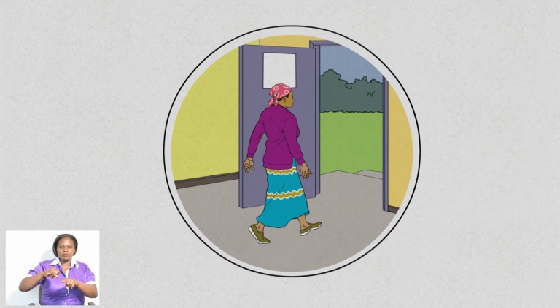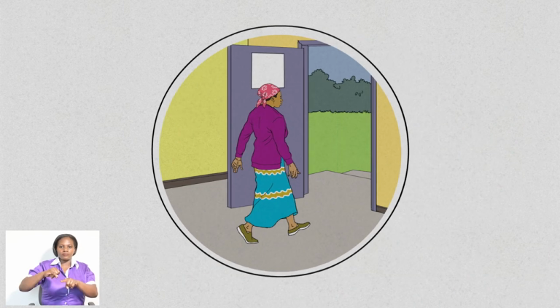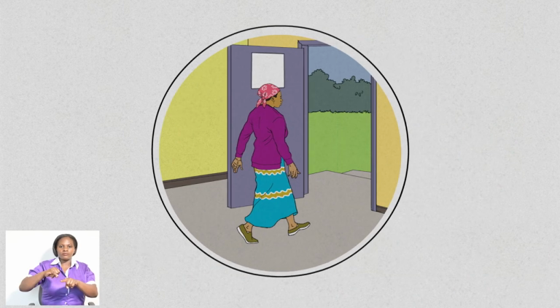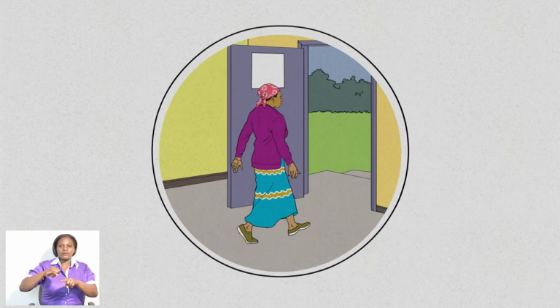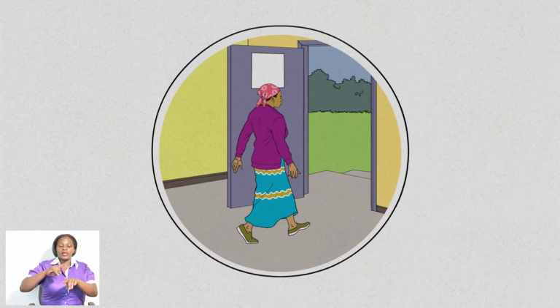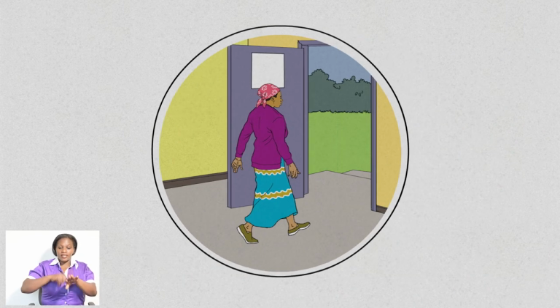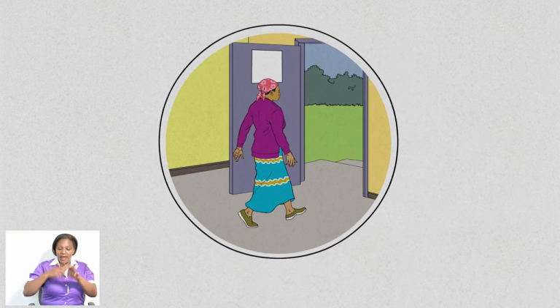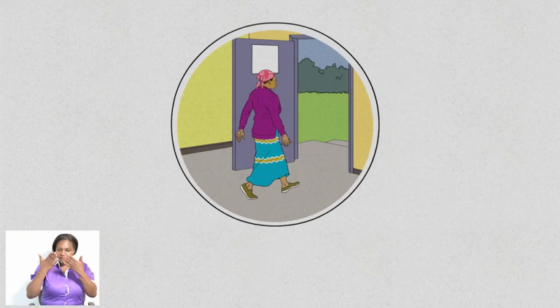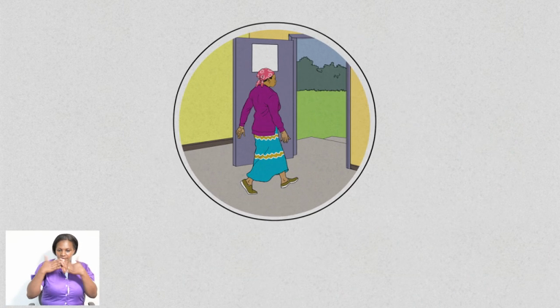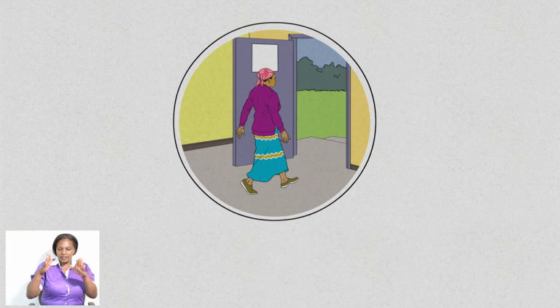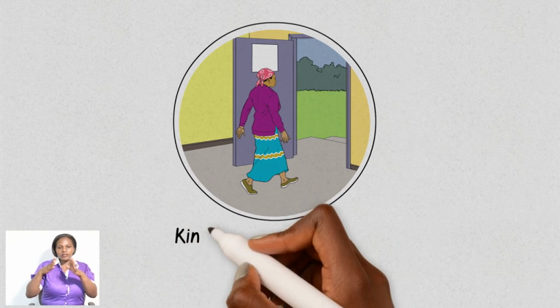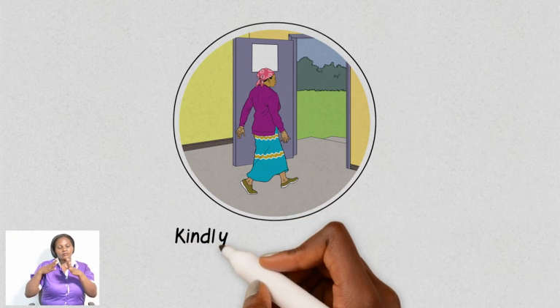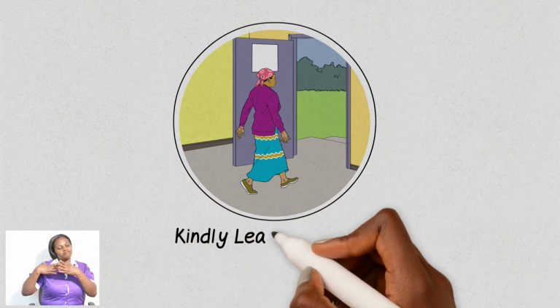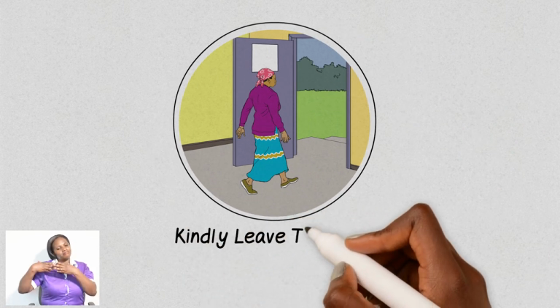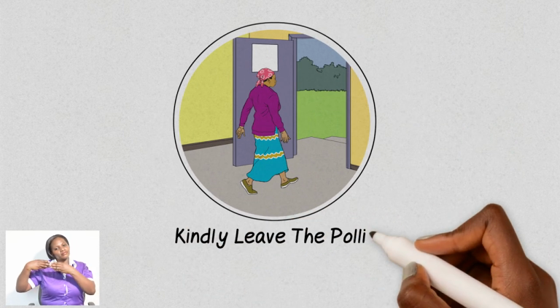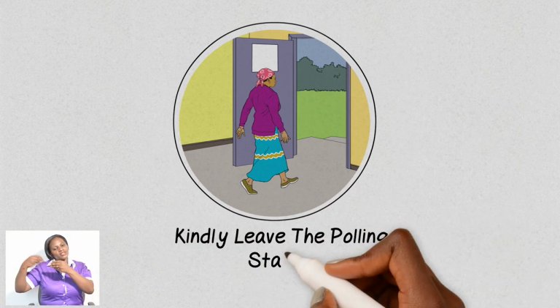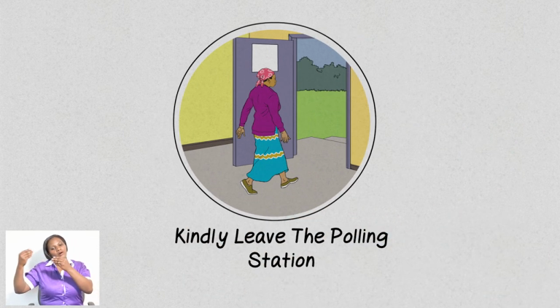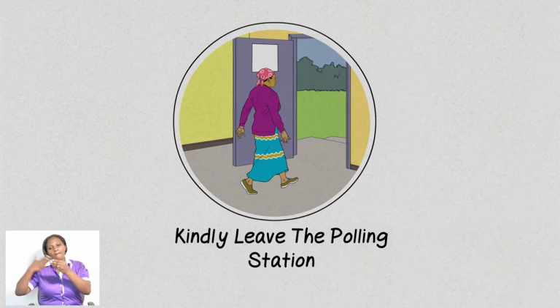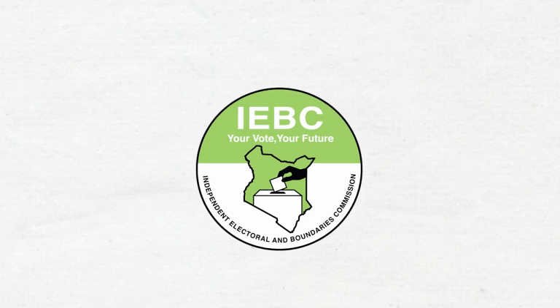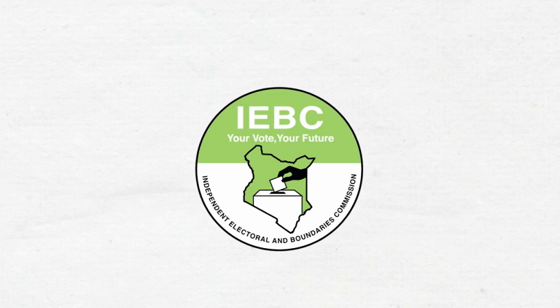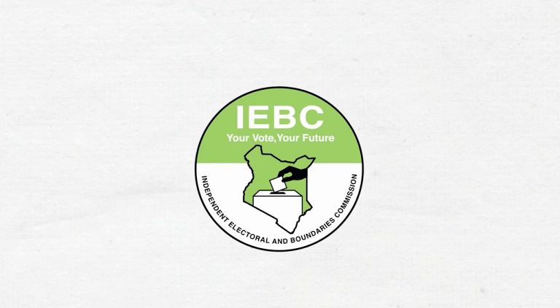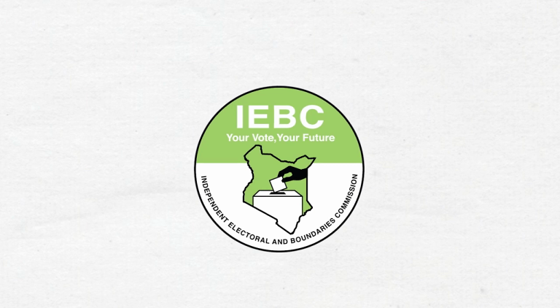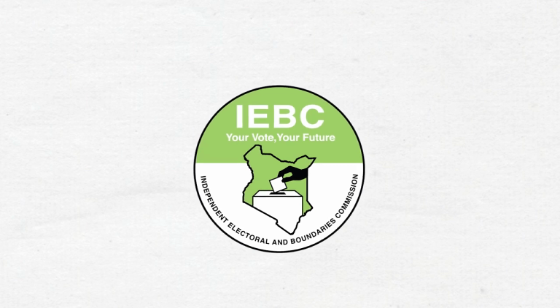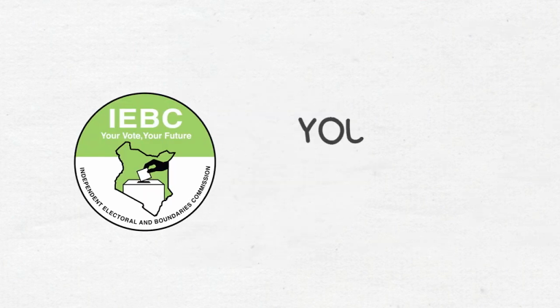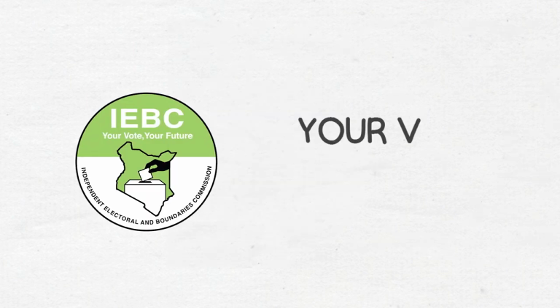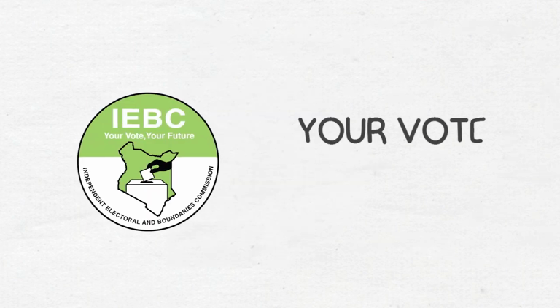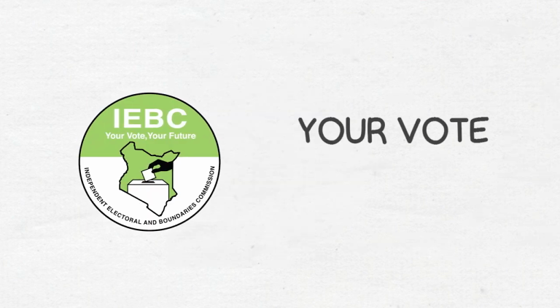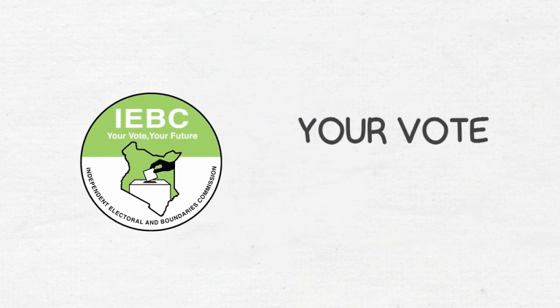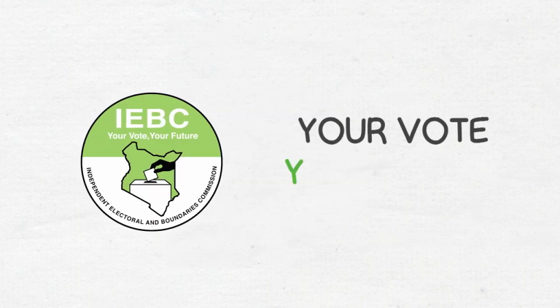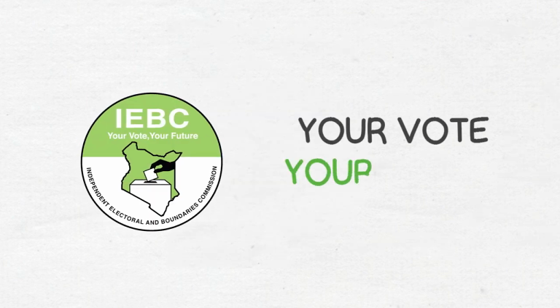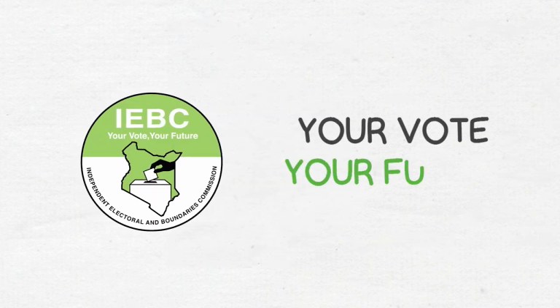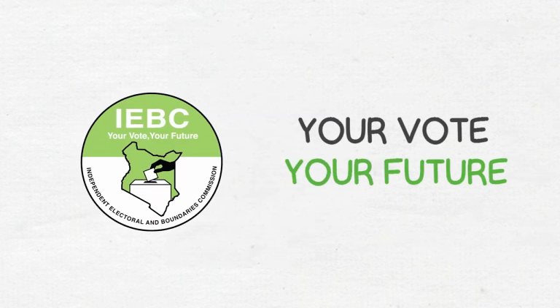Once you have voted, kindly leave the polling station. Your vote, your future.